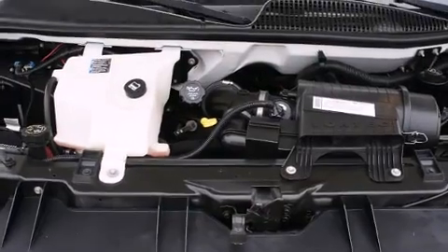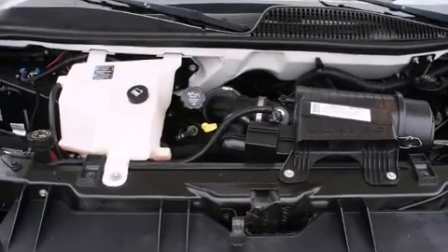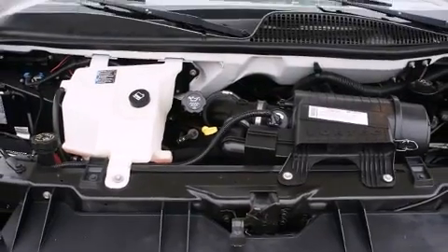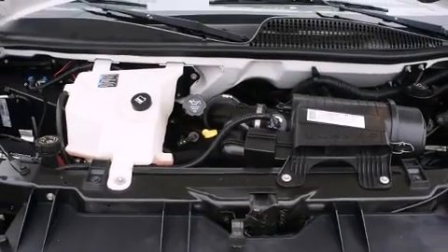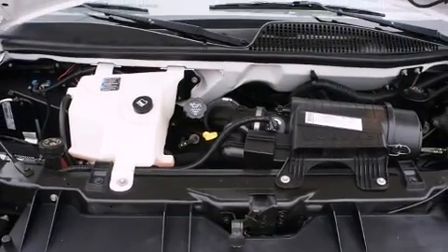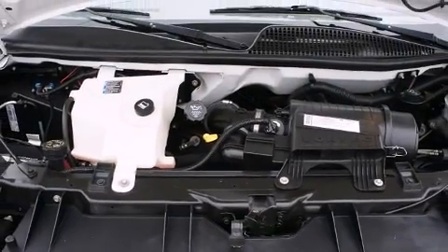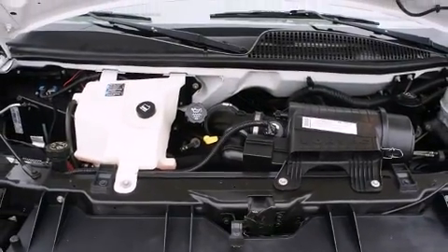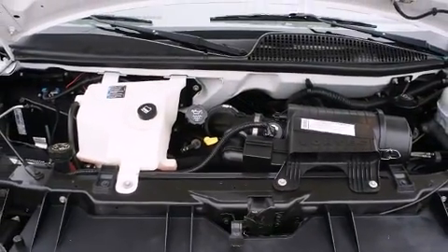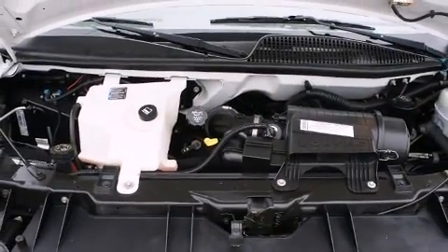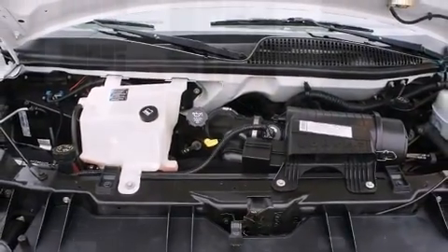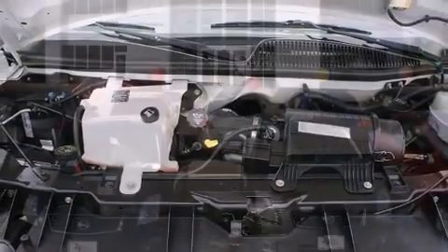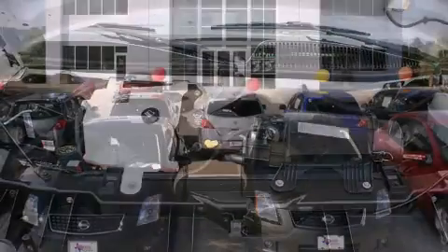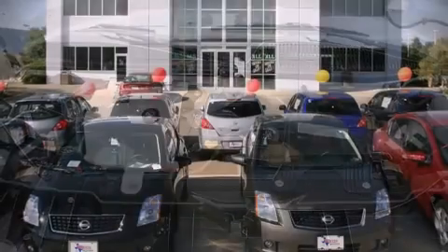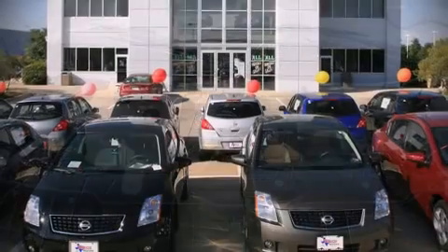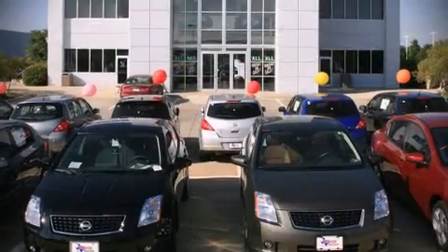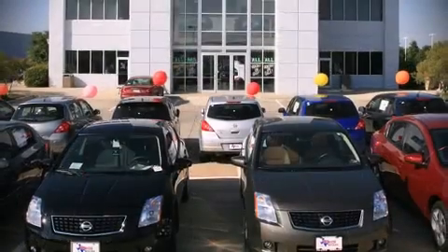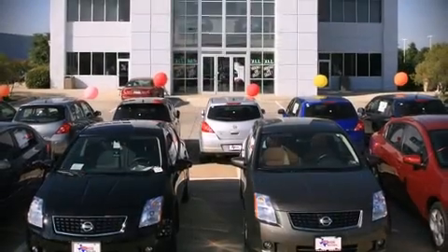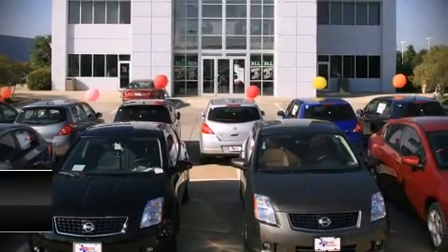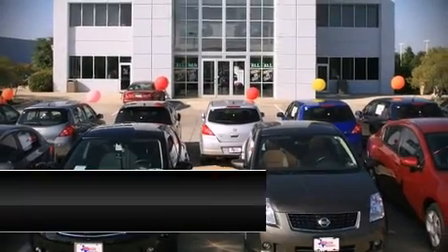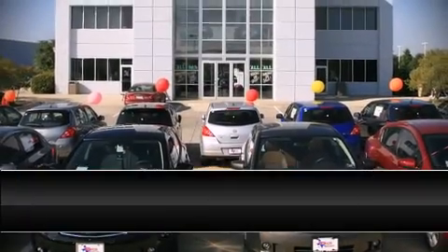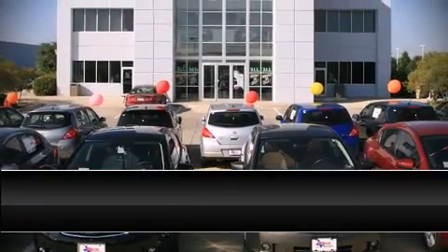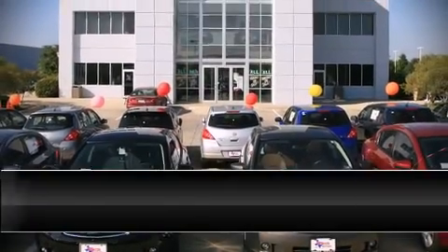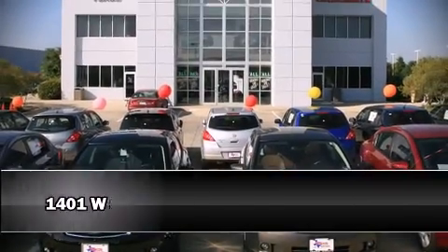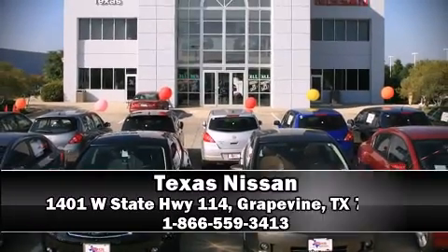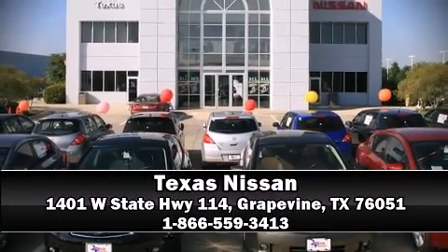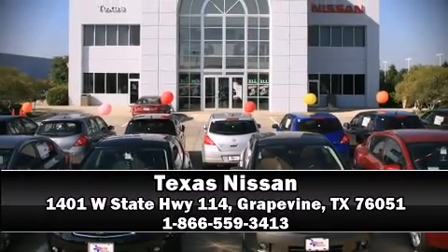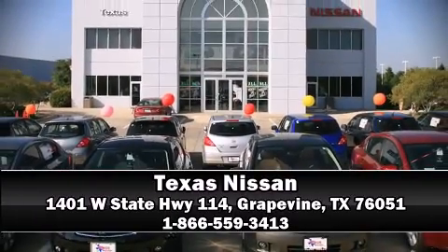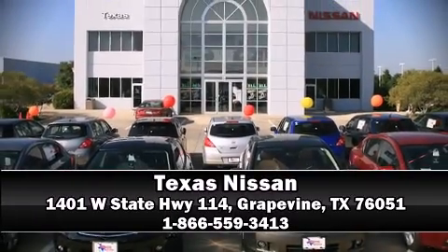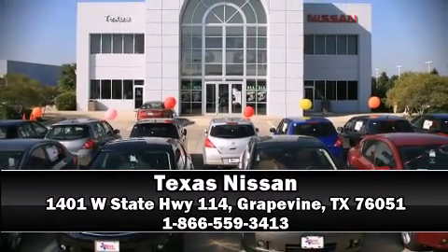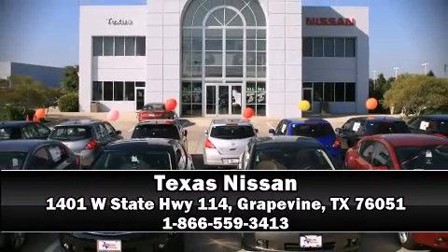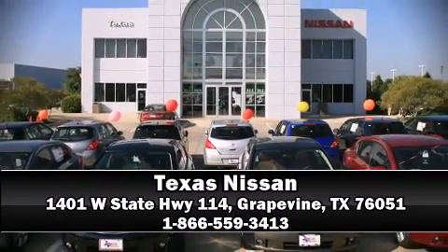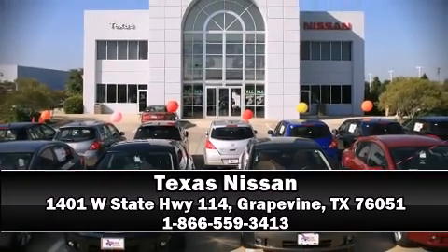Our sales reps are knowledgeable and professional. Now, stop in and take a test drive.